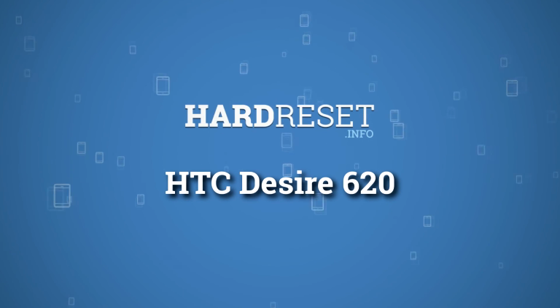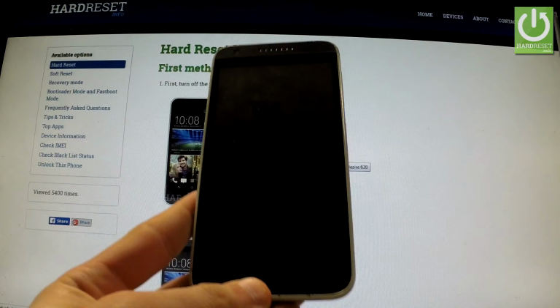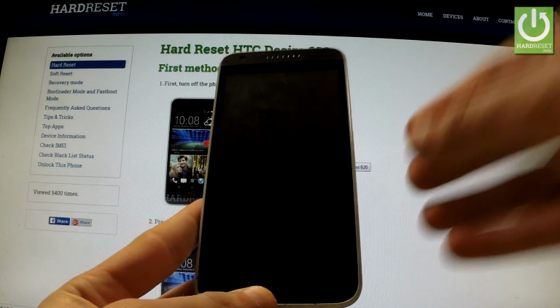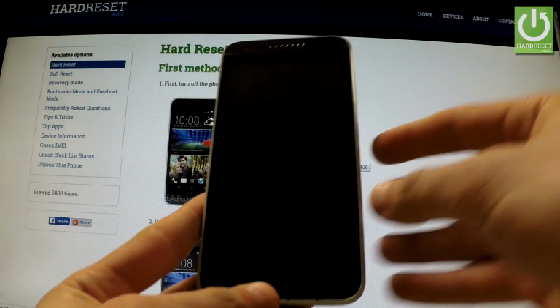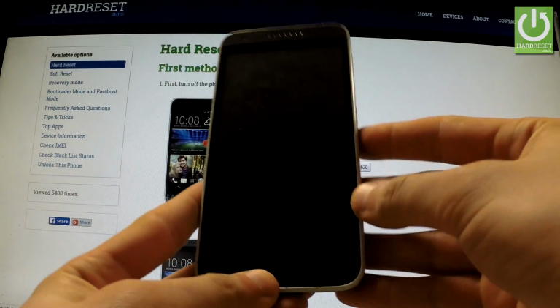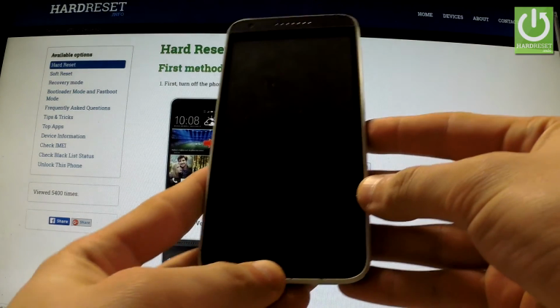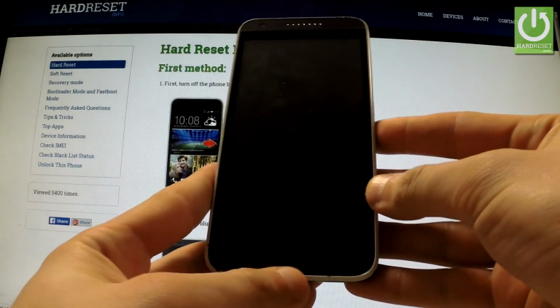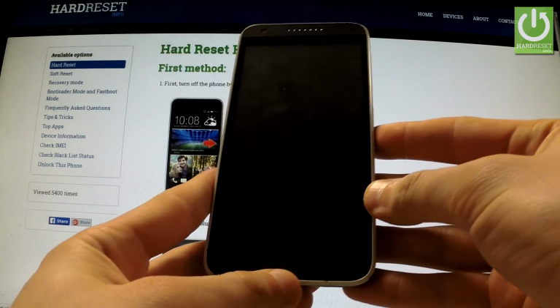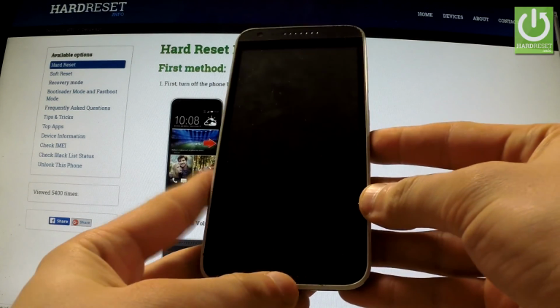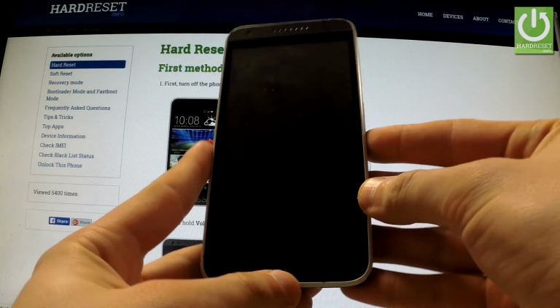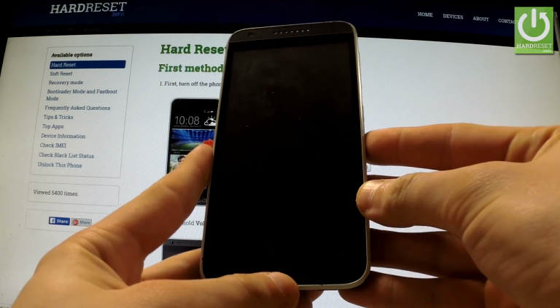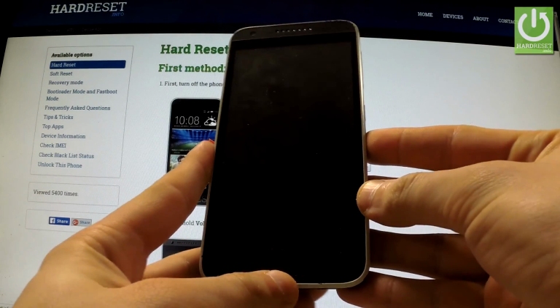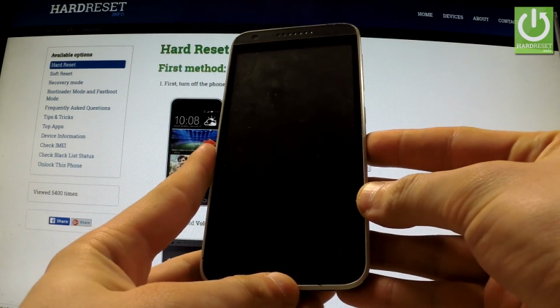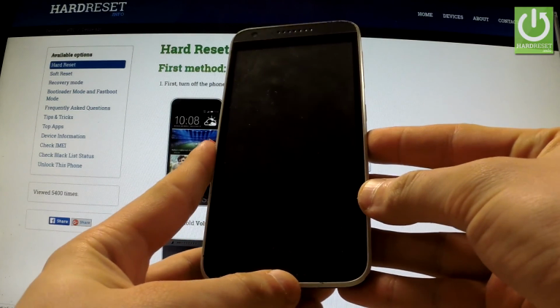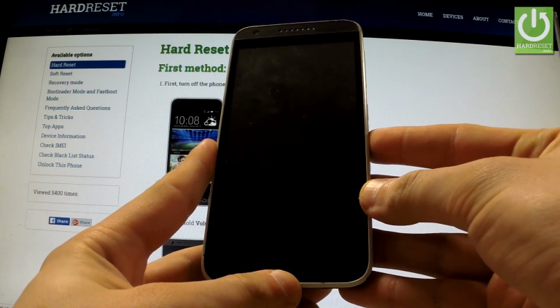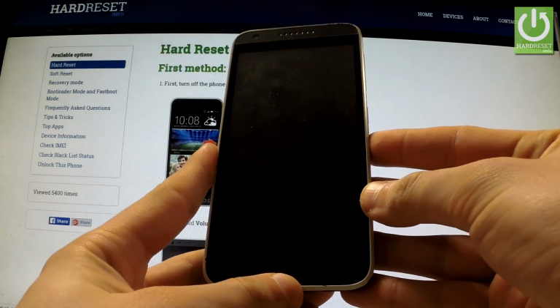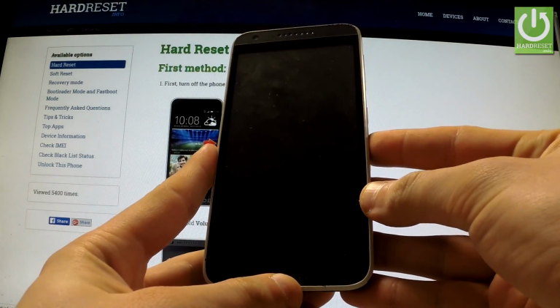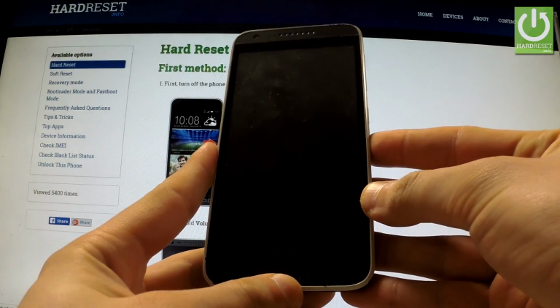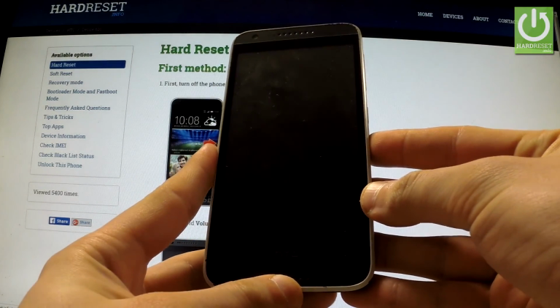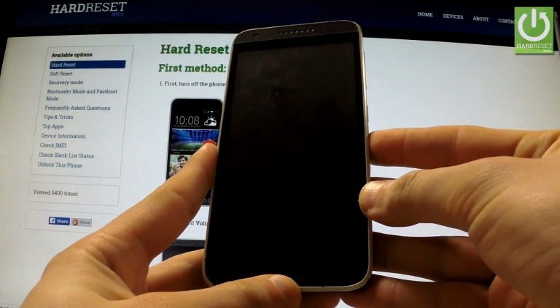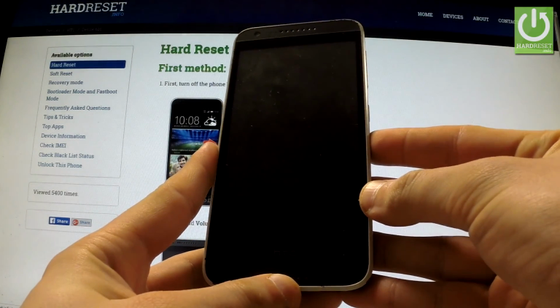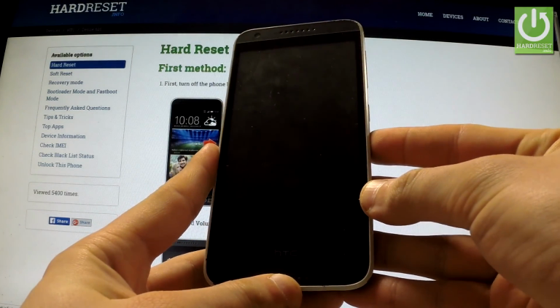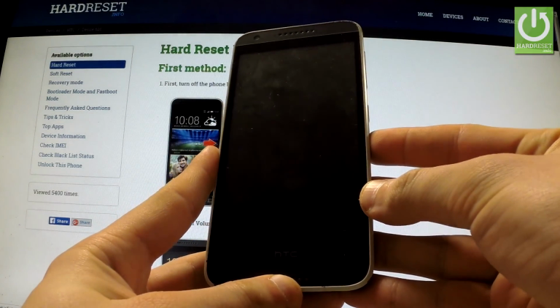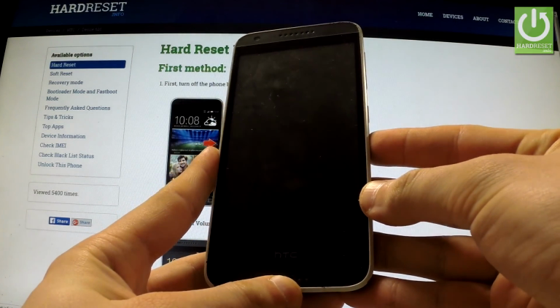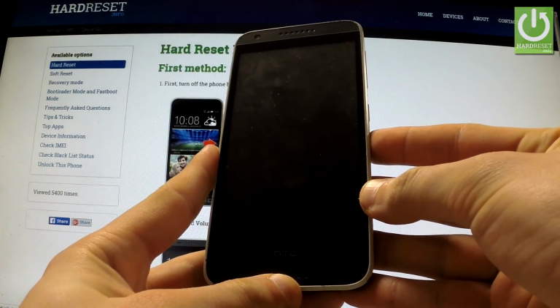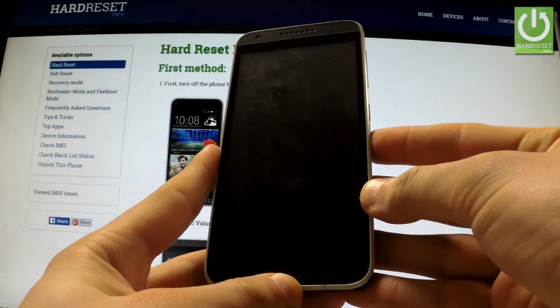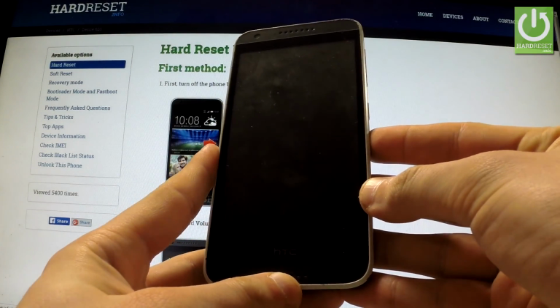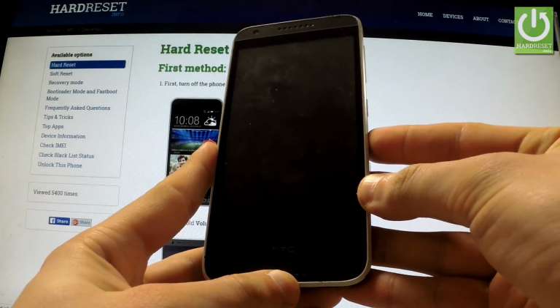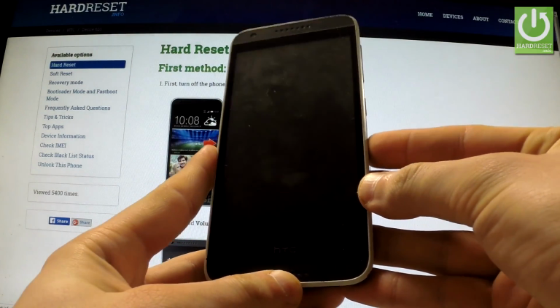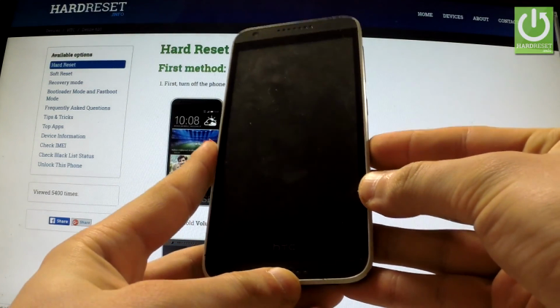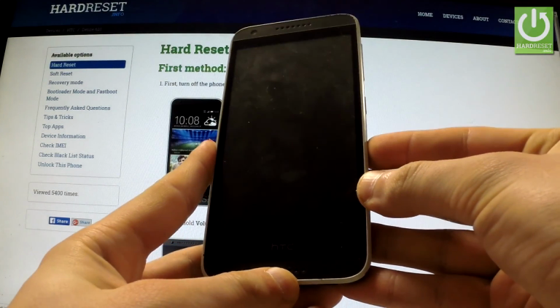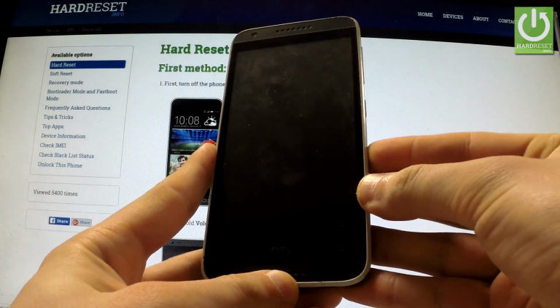In this tutorial I'm going to show you how to accomplish a factory reset operation in HTC Desire 620.